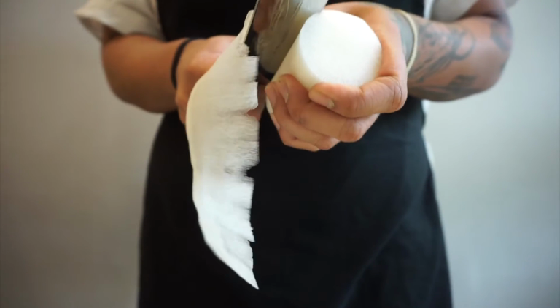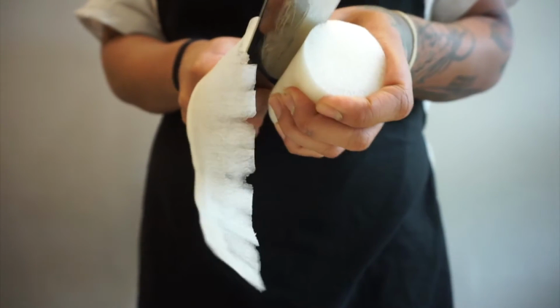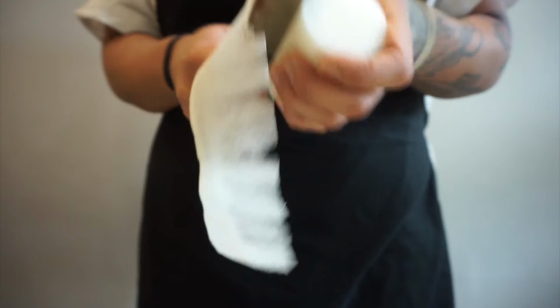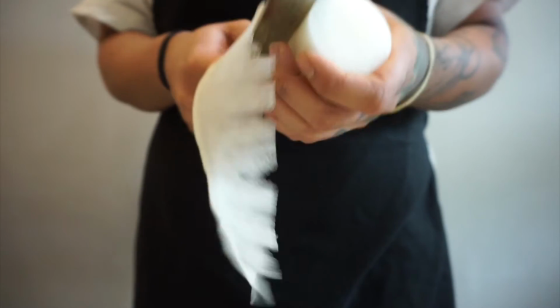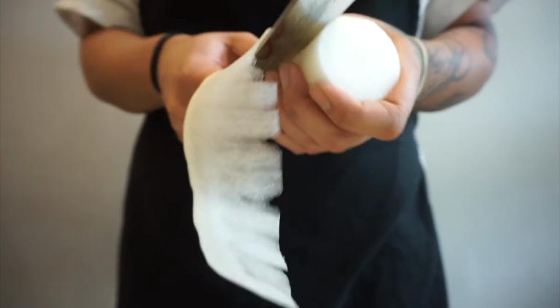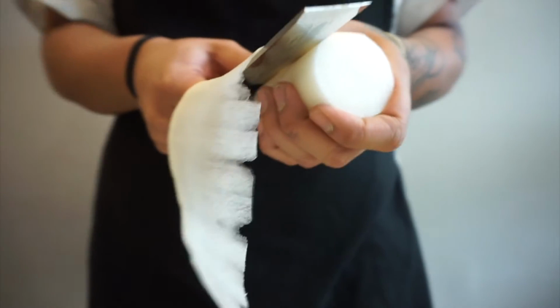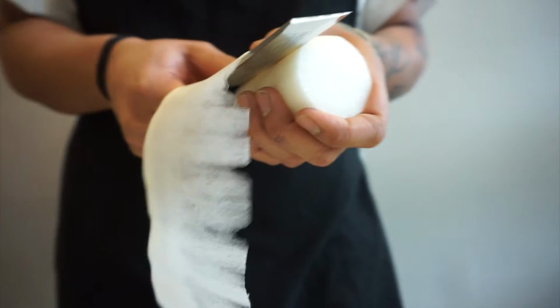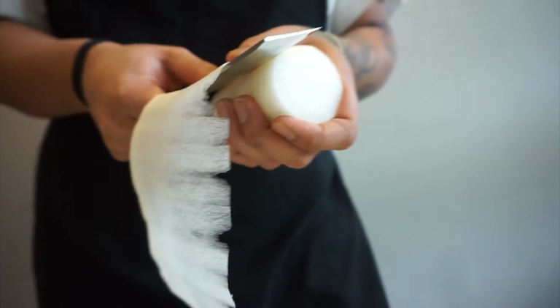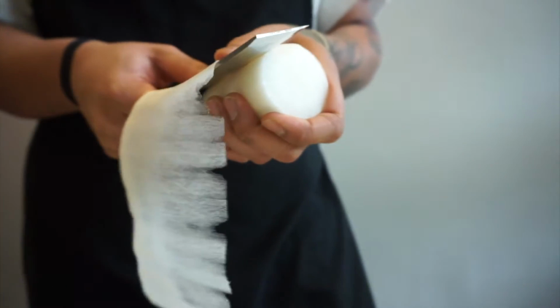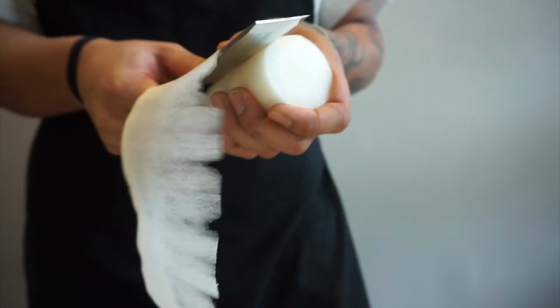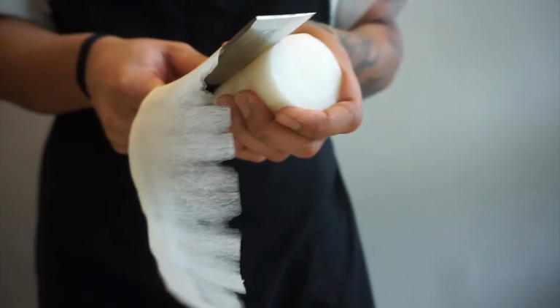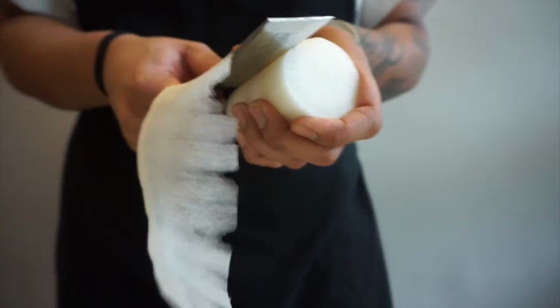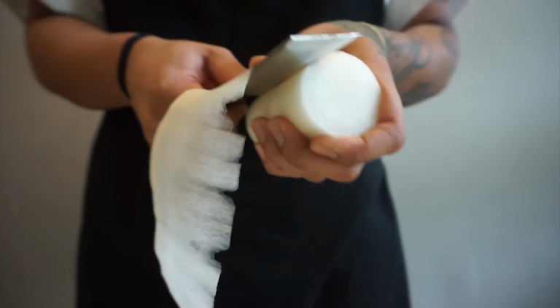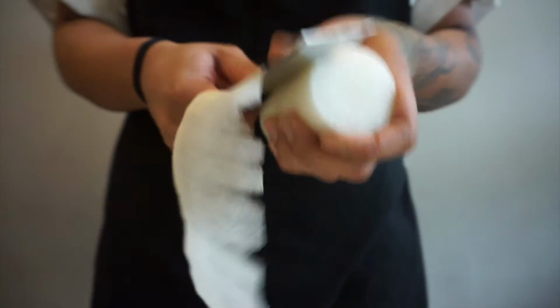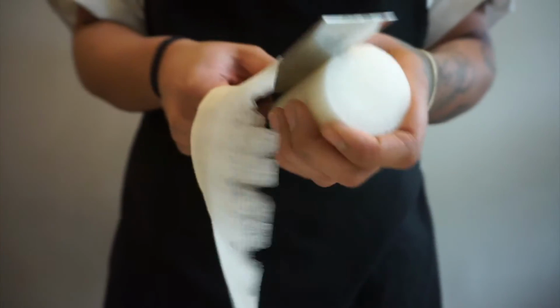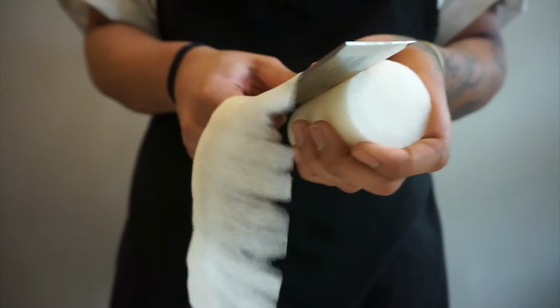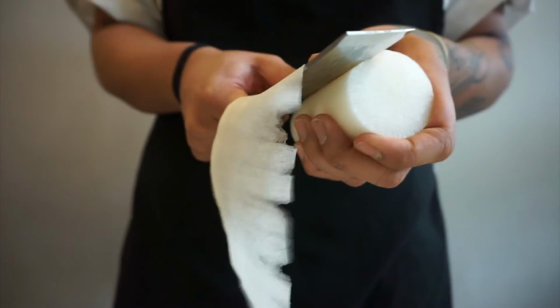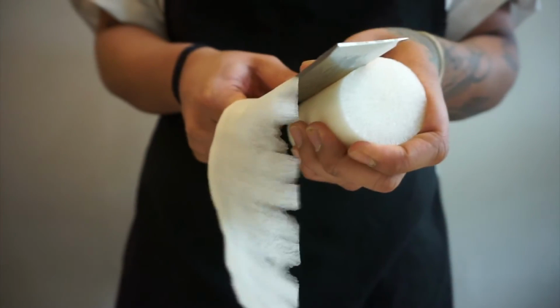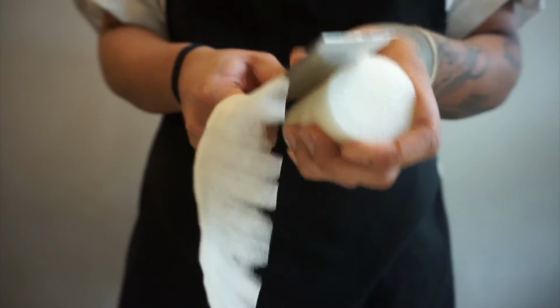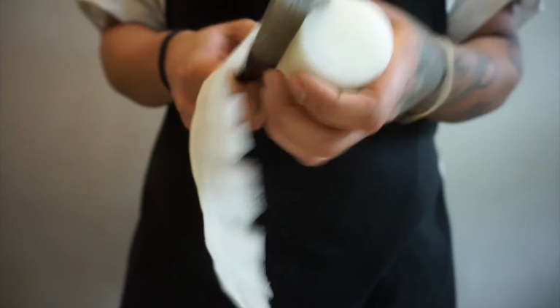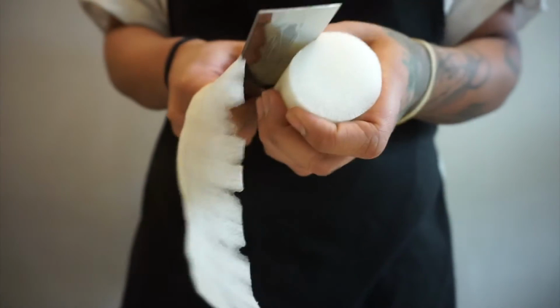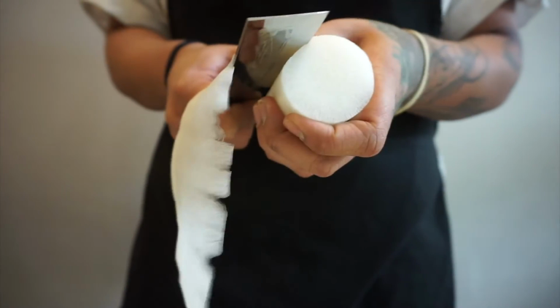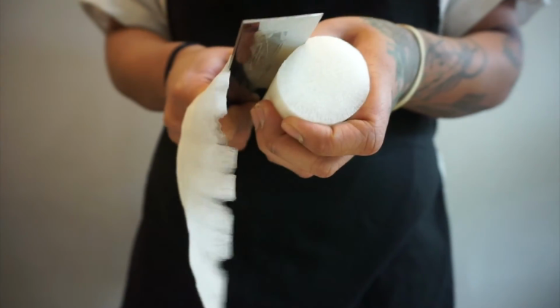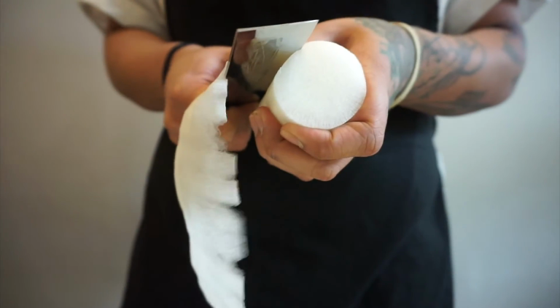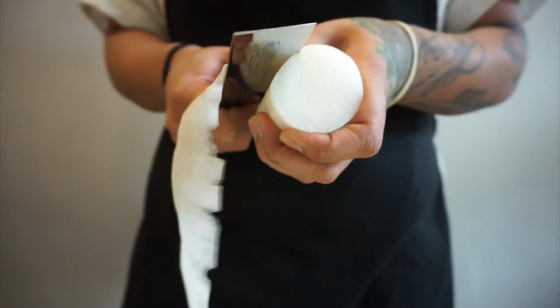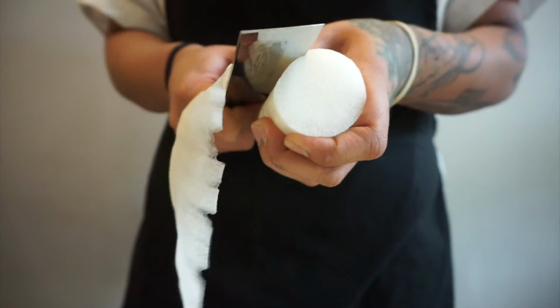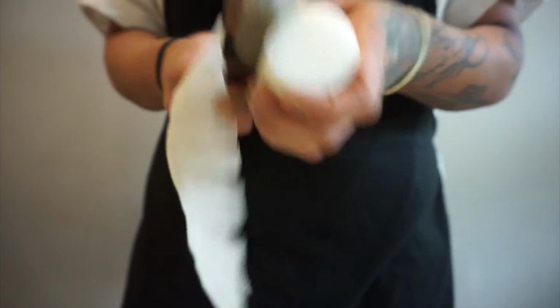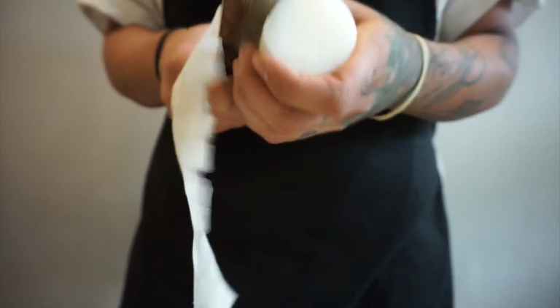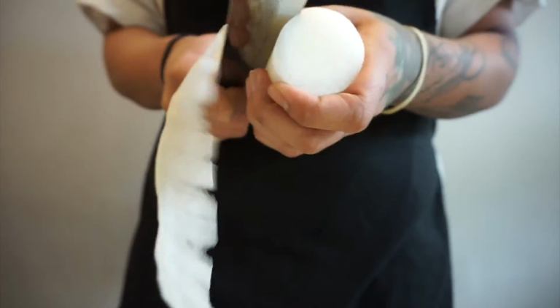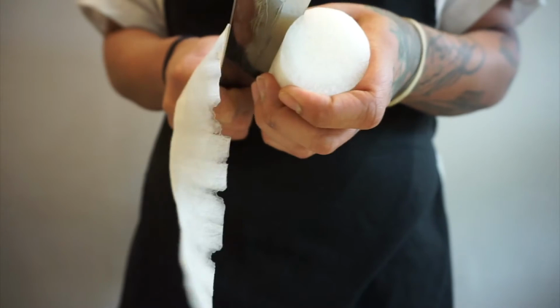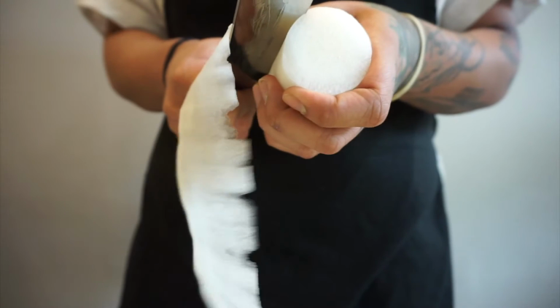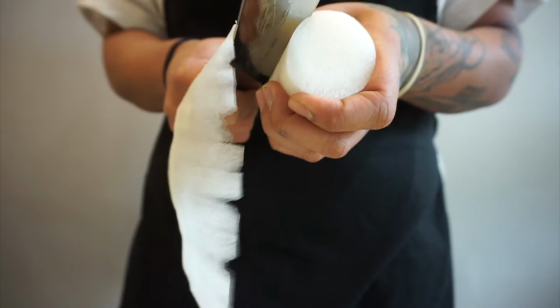Now keep in mind, this is how I do it. I'm not saying this is a traditional or correct way to do it, simply how I do it.